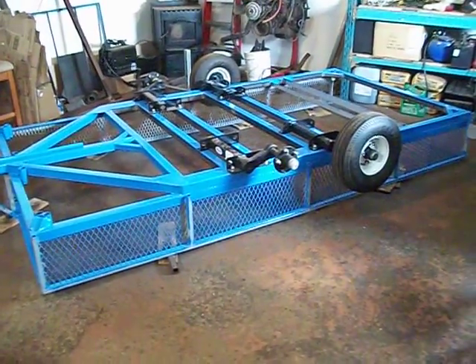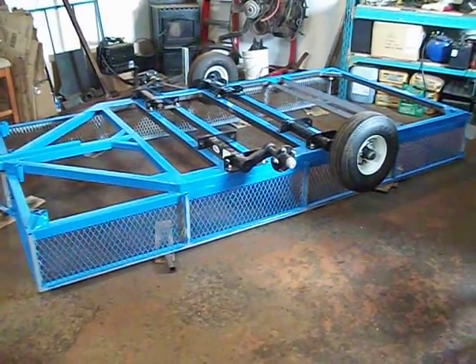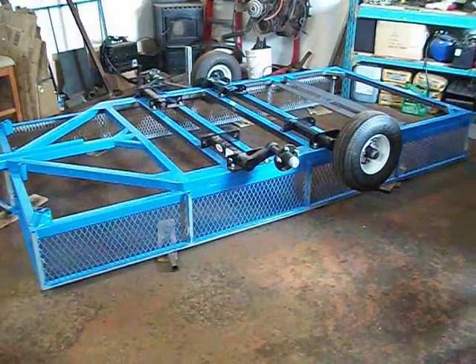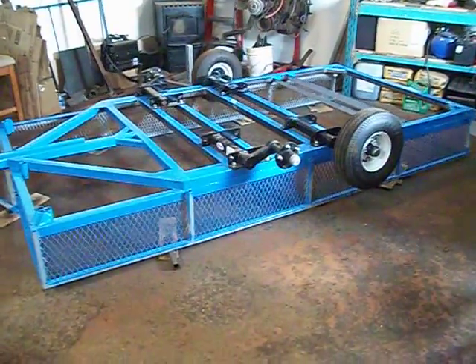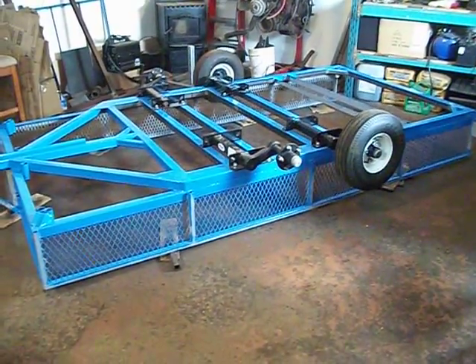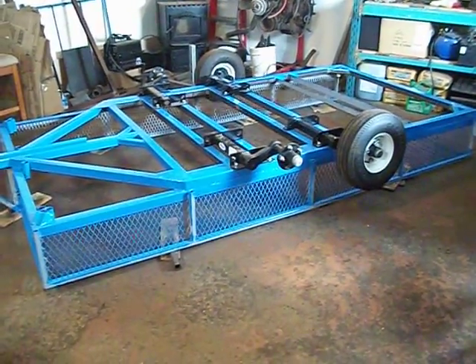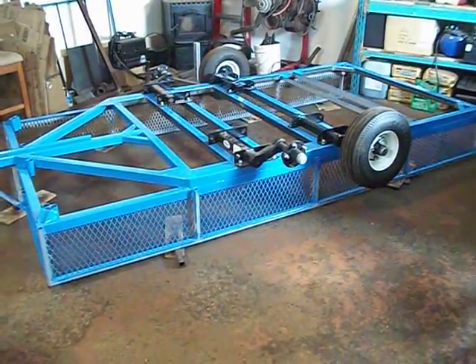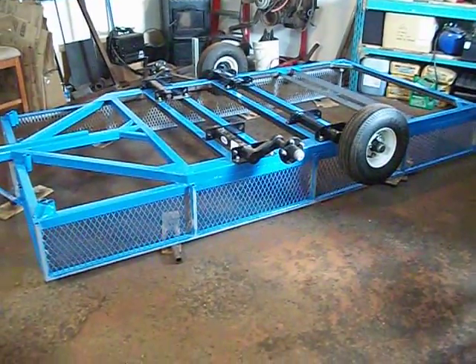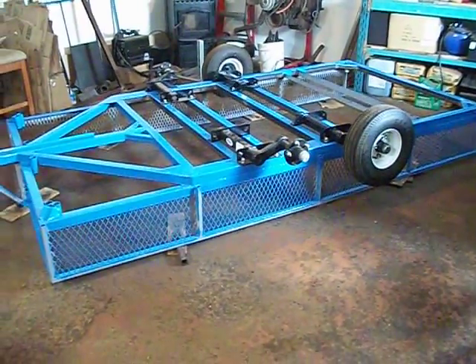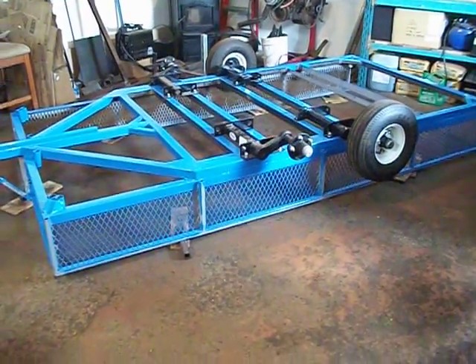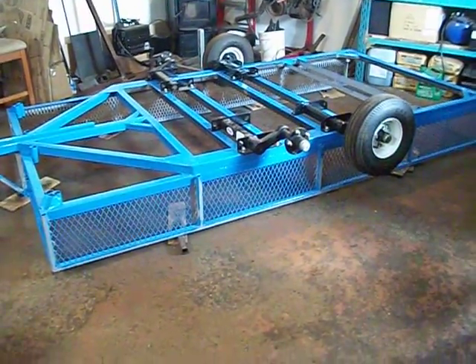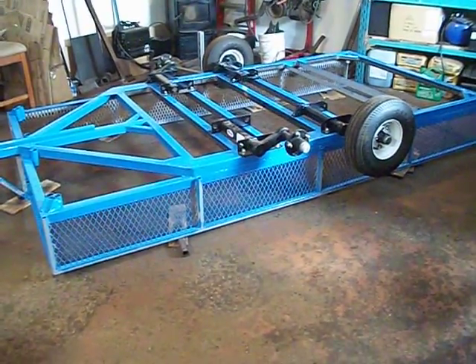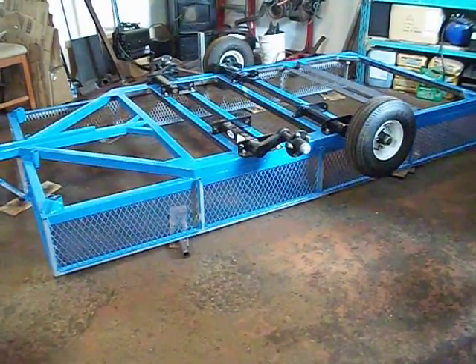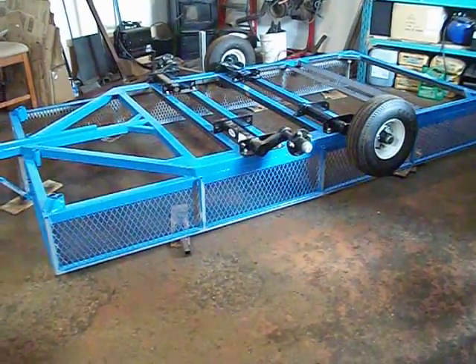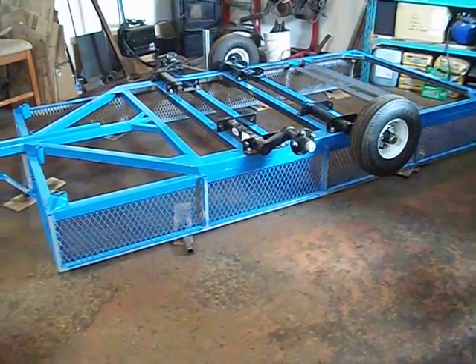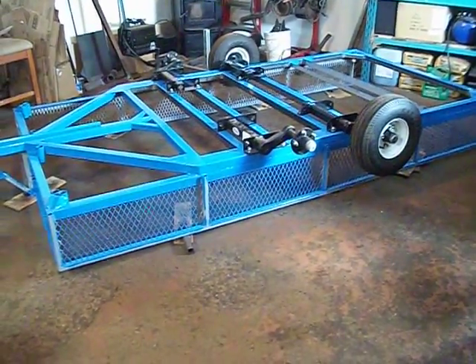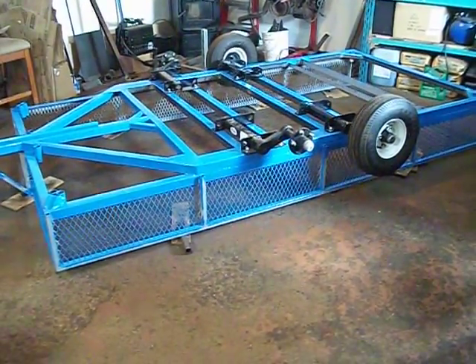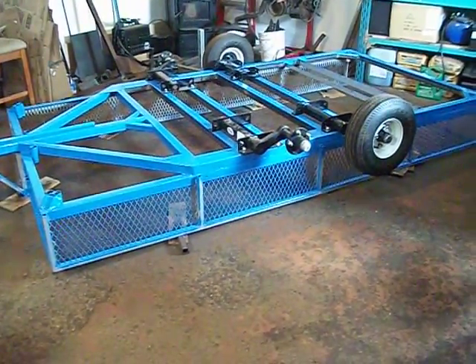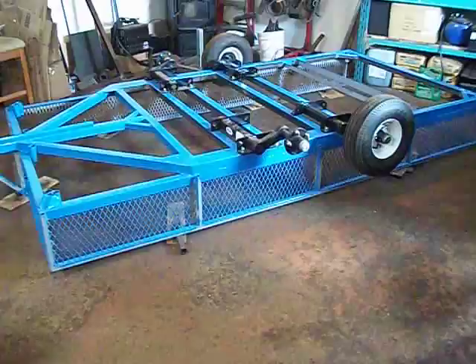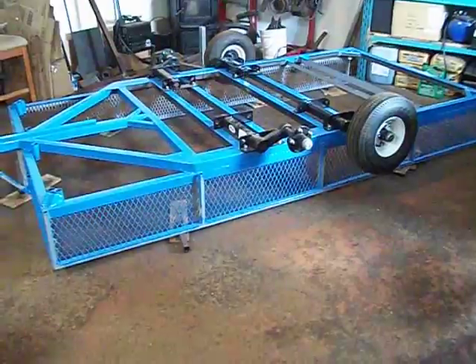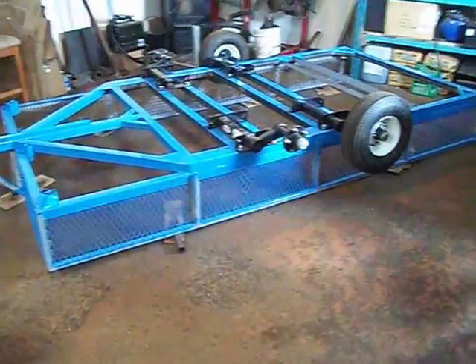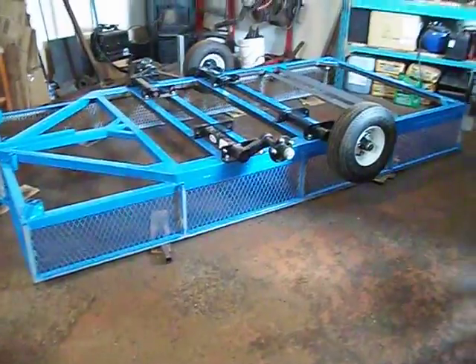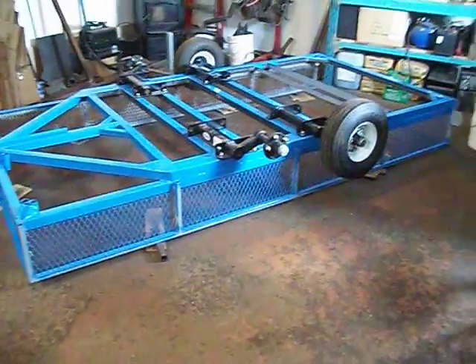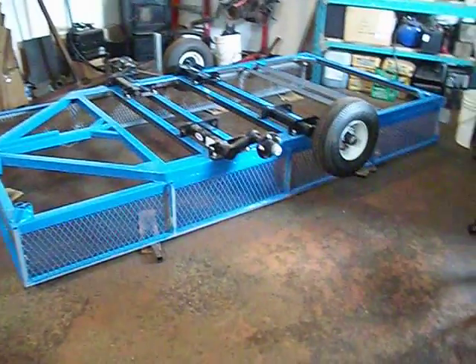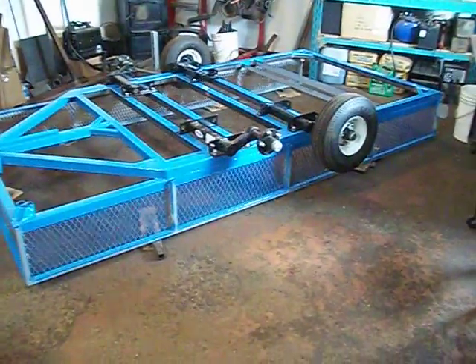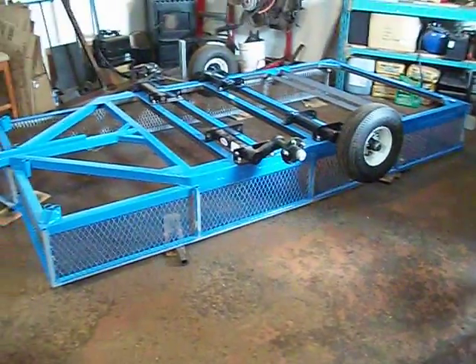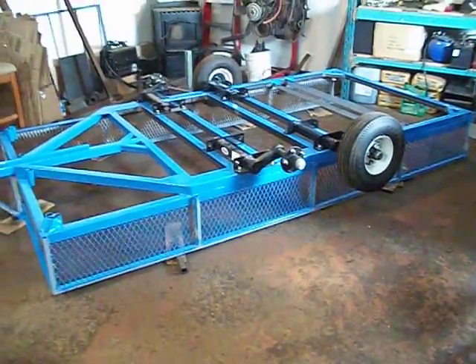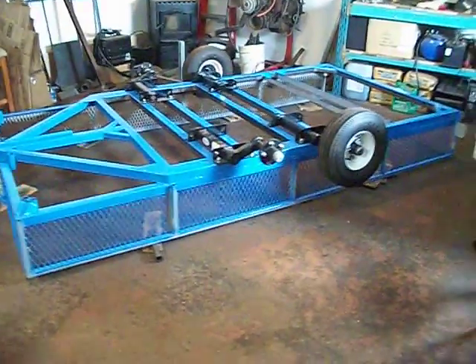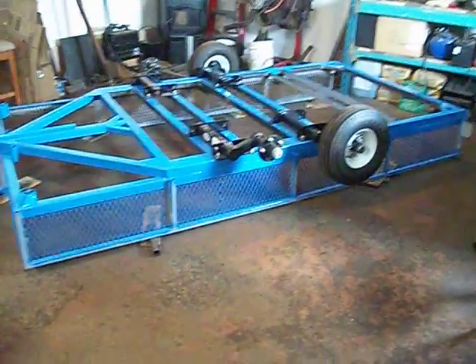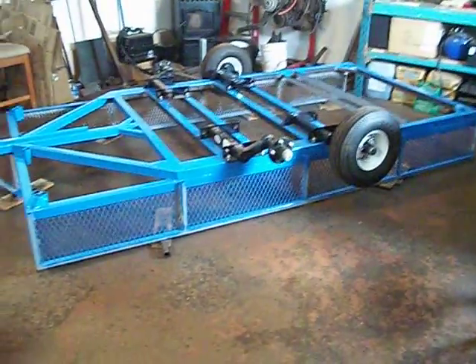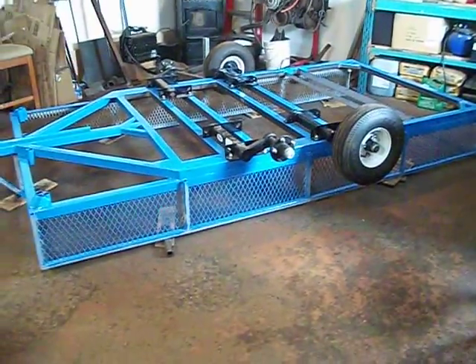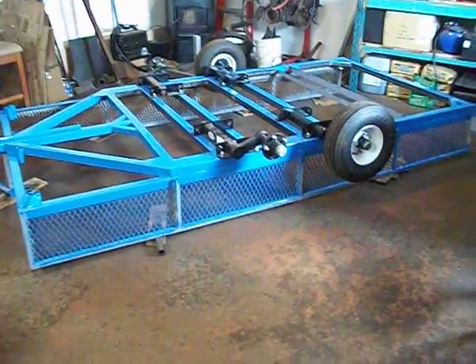Hello YouTube! This is TheMoraMan82 here with another update video. It's starting to look more like a trailer.